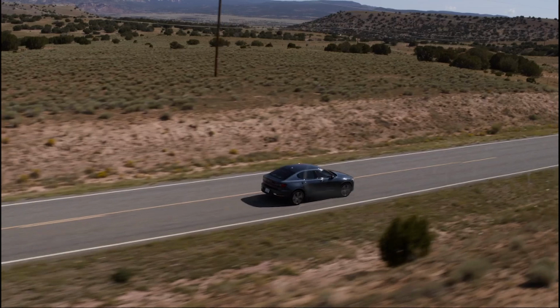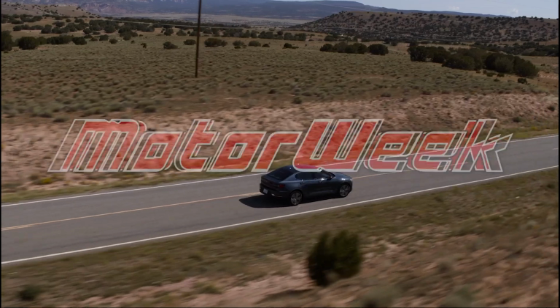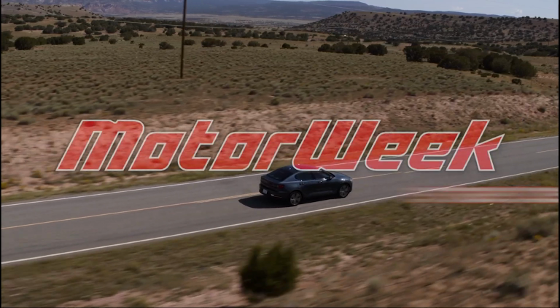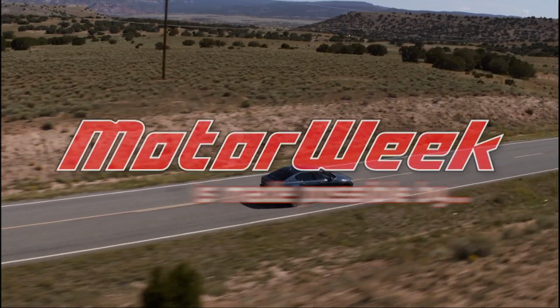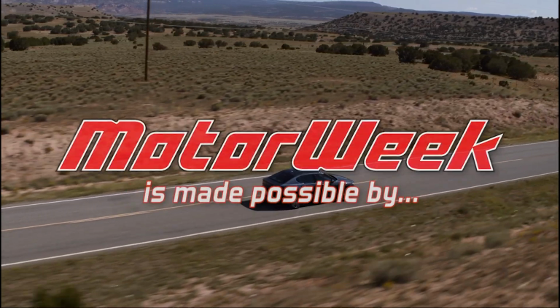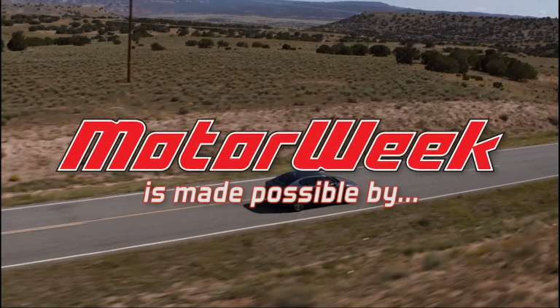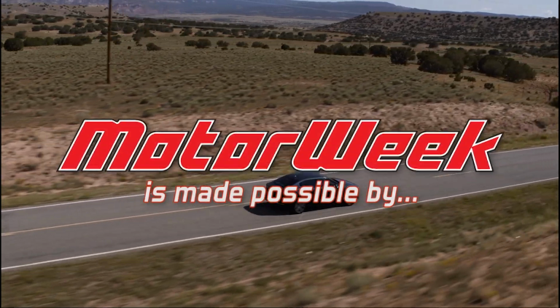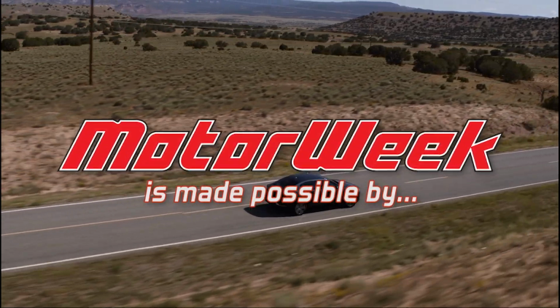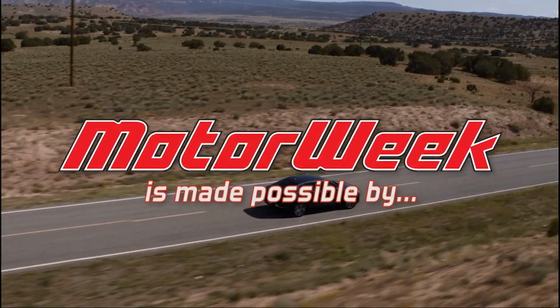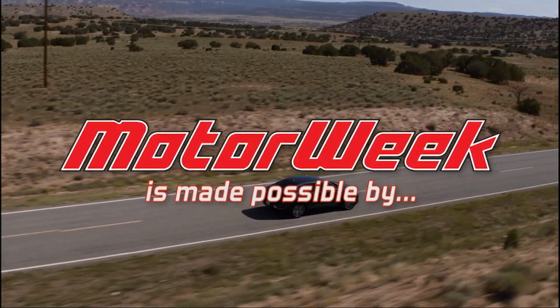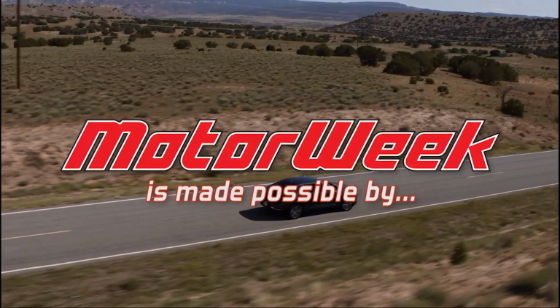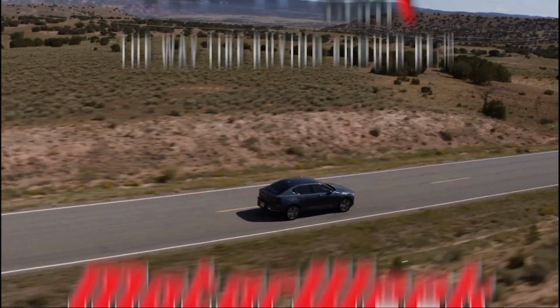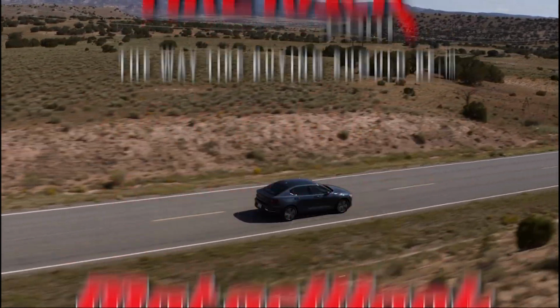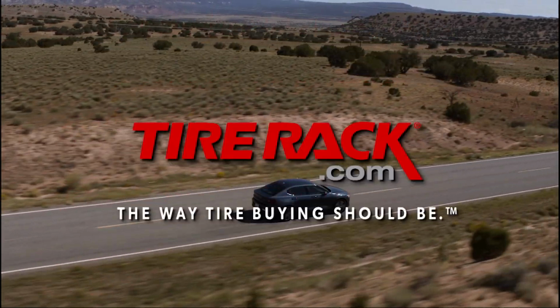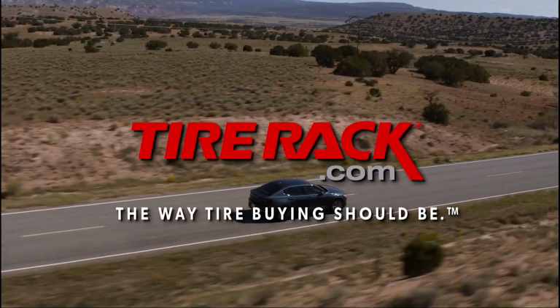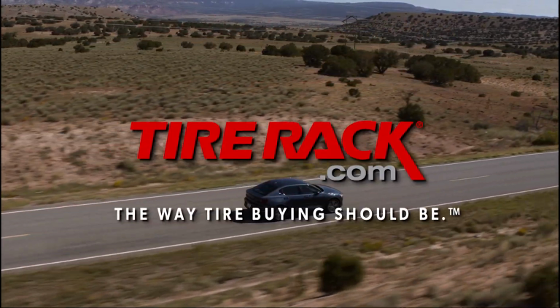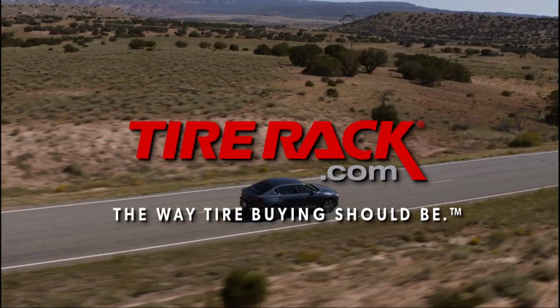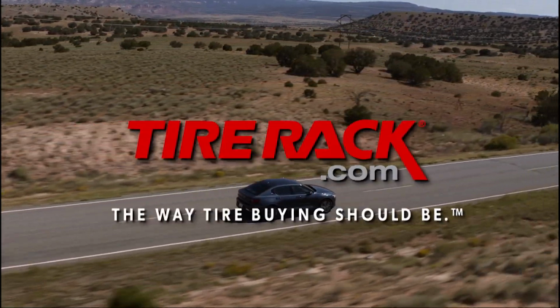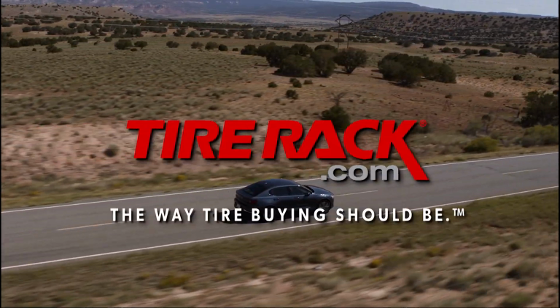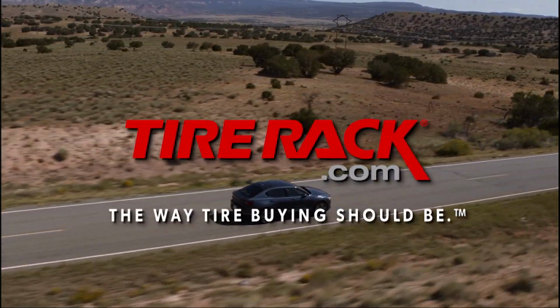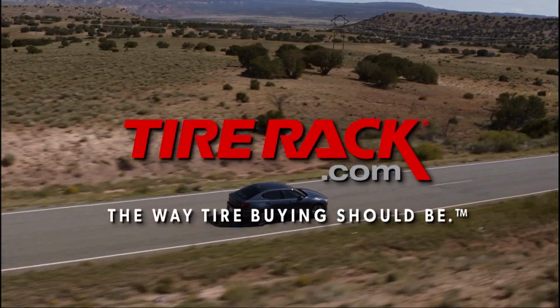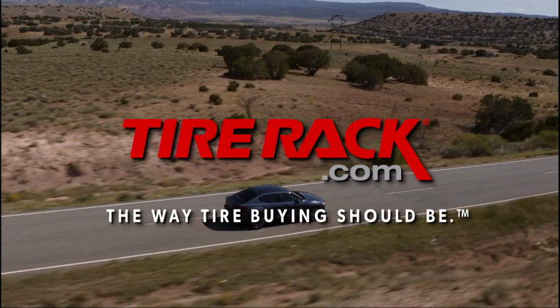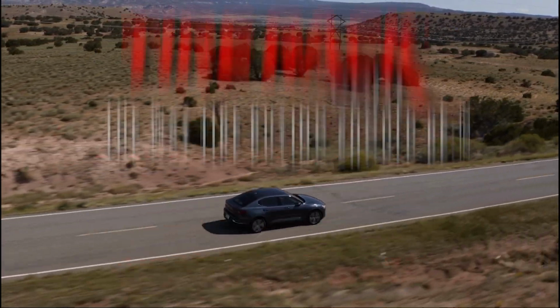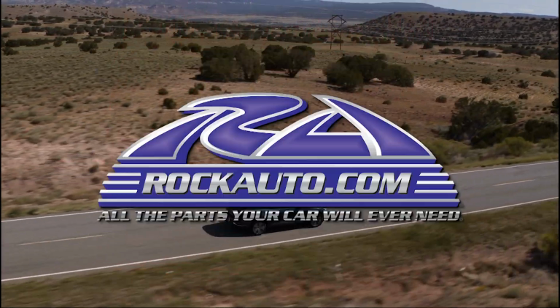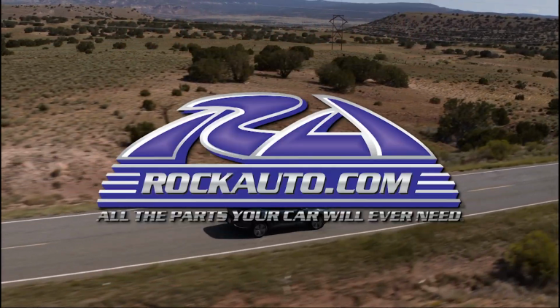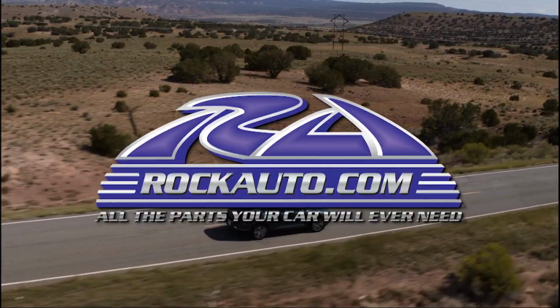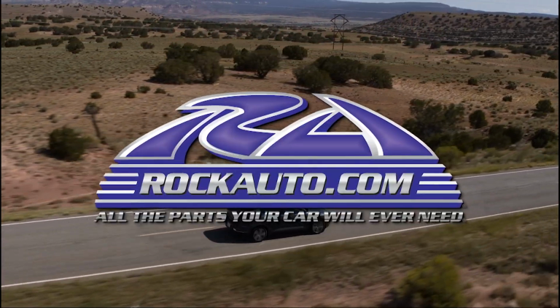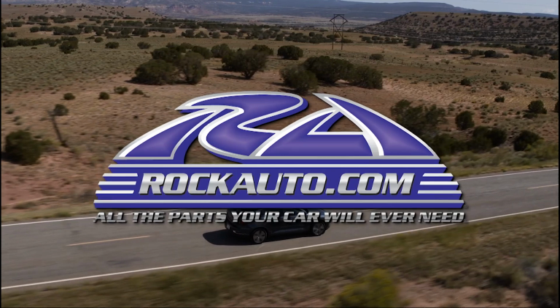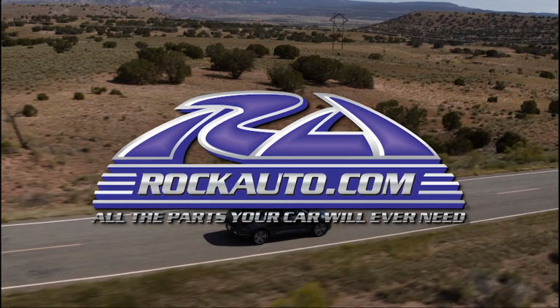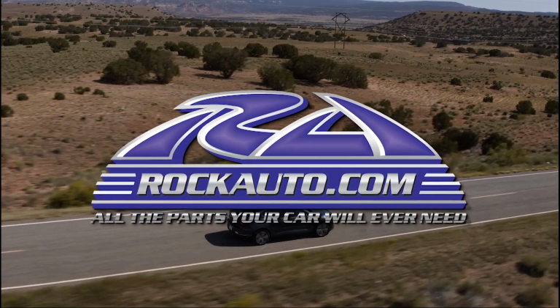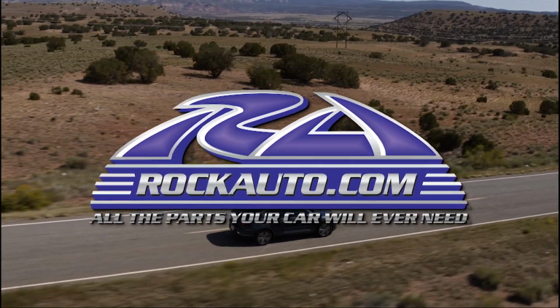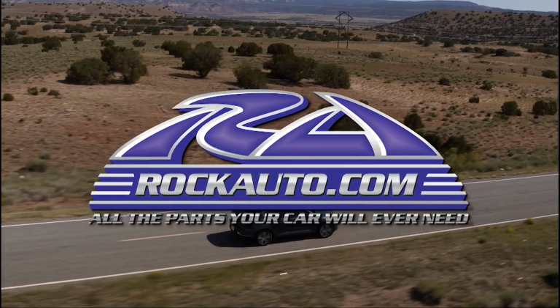Motor Week is made possible by TireRack.com and RockAuto.com.